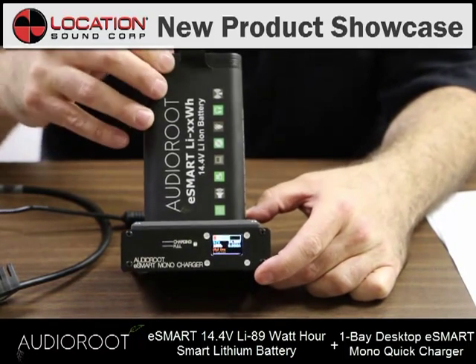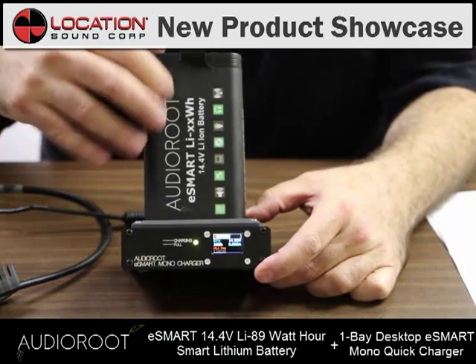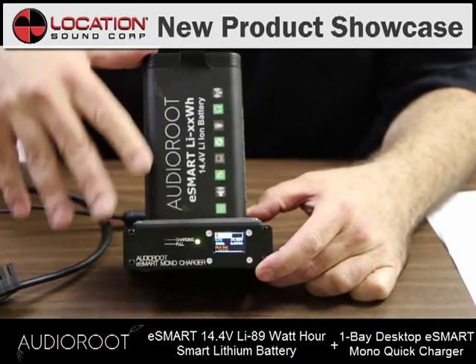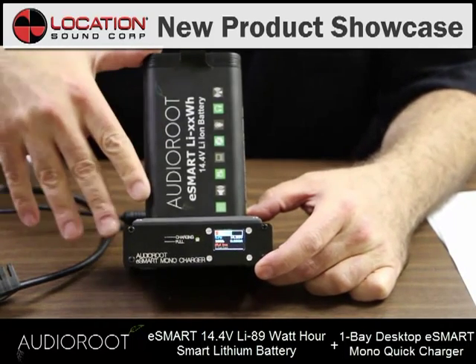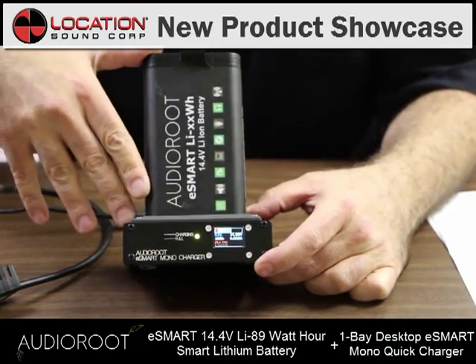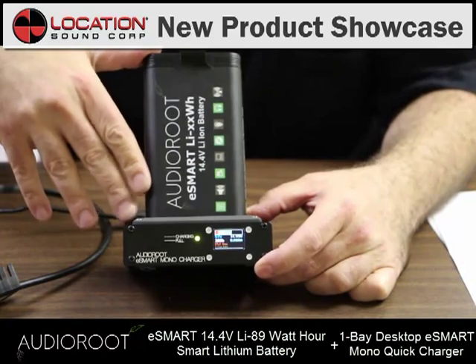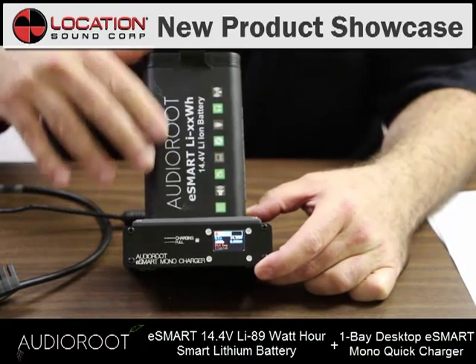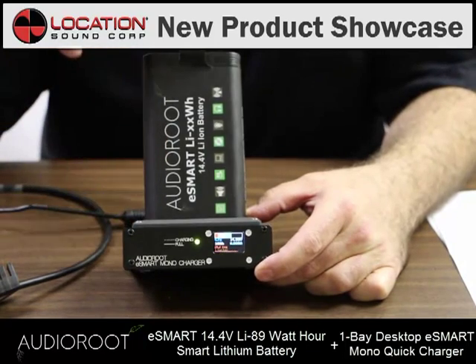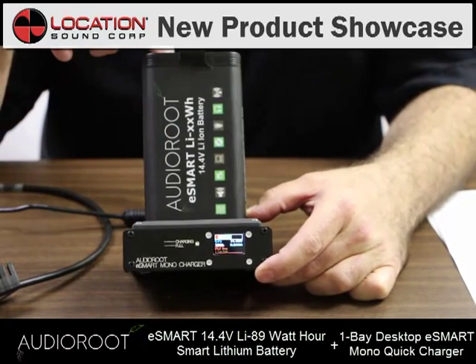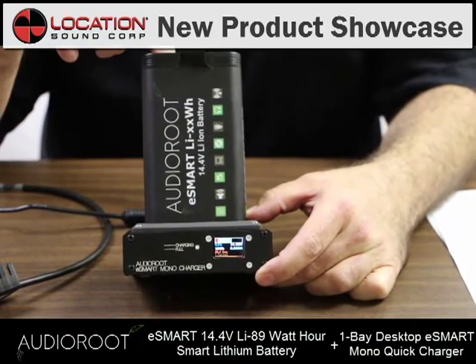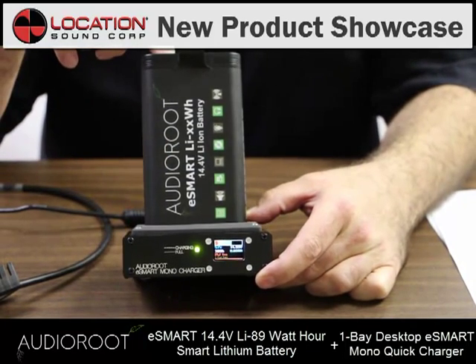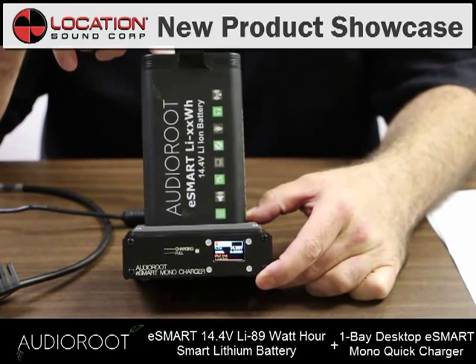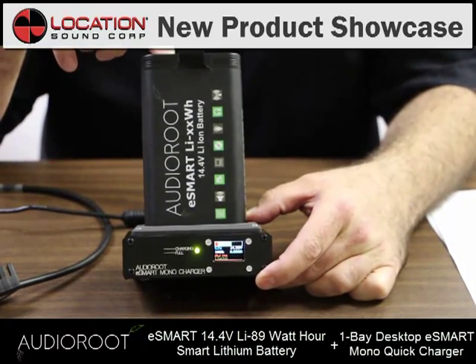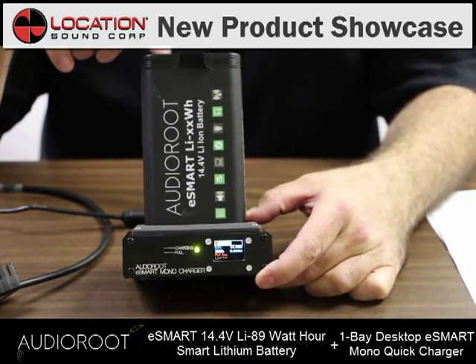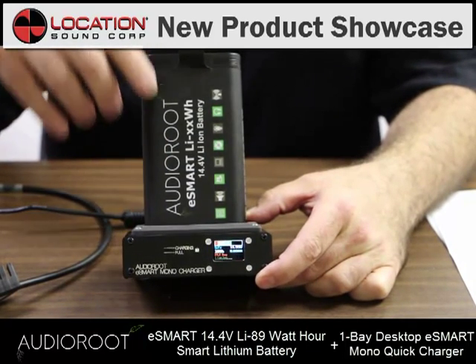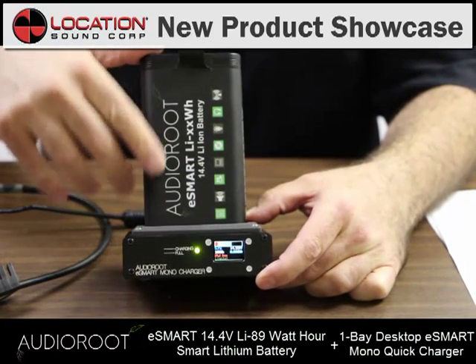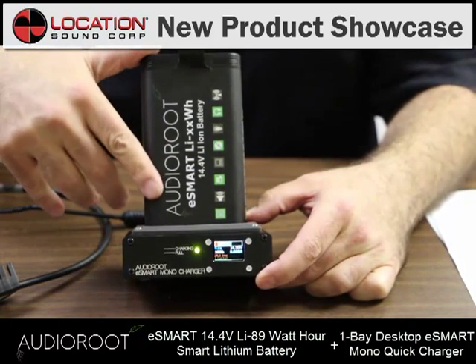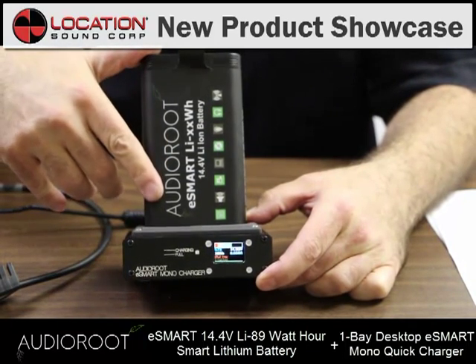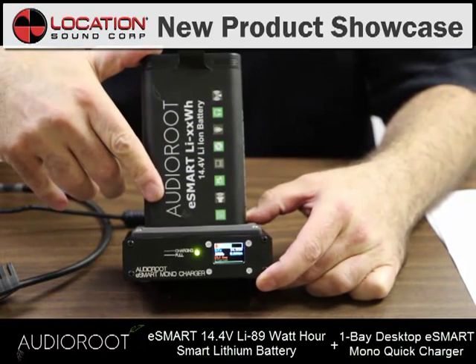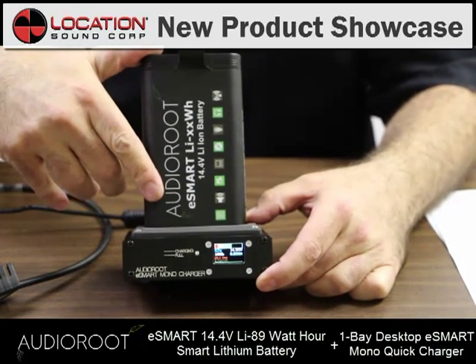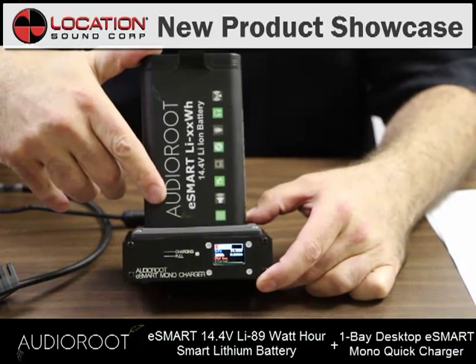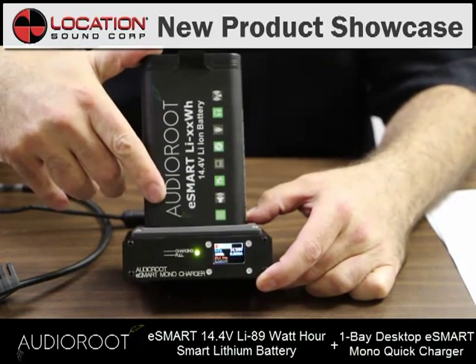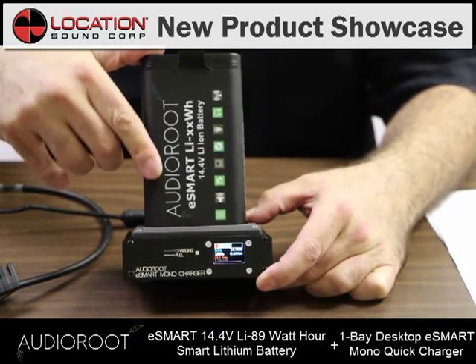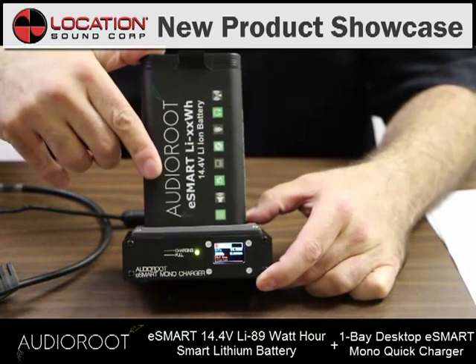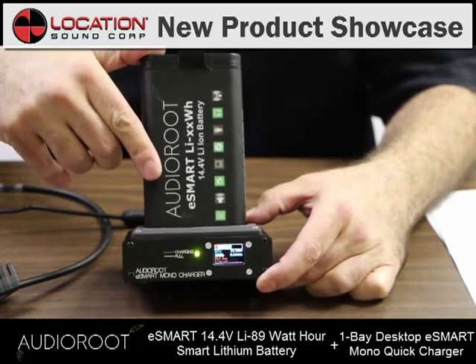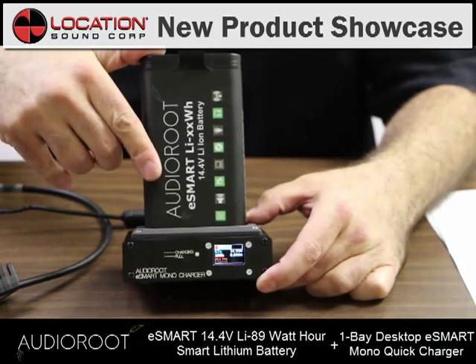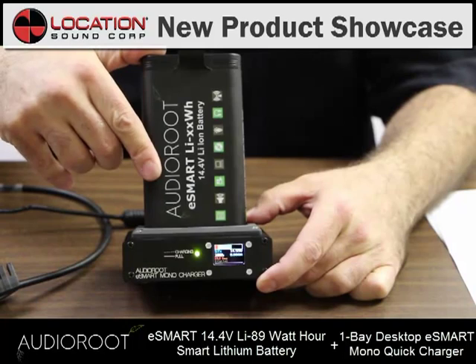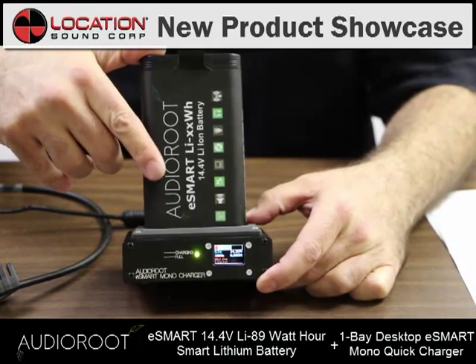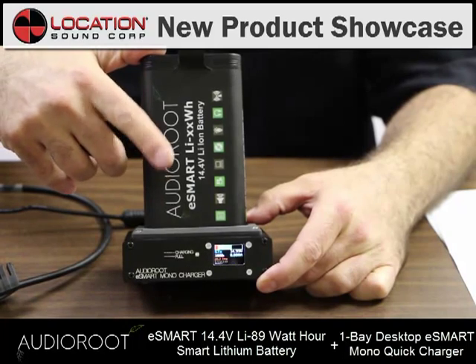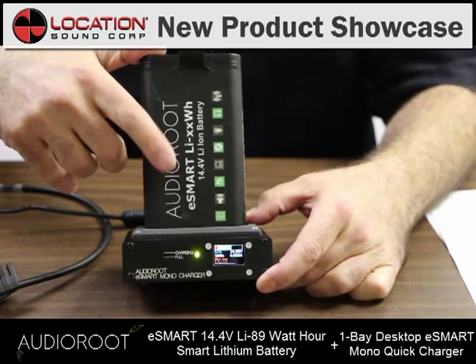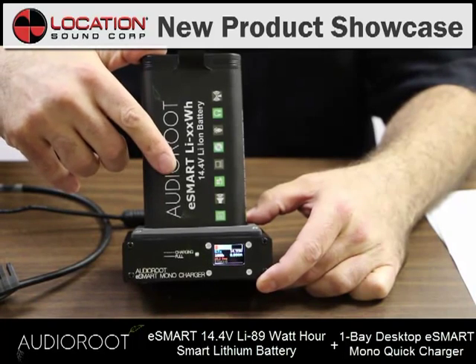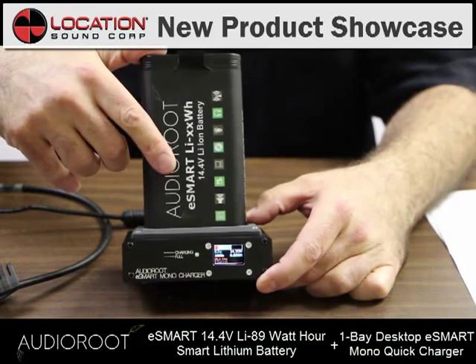Beyond that, it's smart because it's got a microcontroller built into the battery.